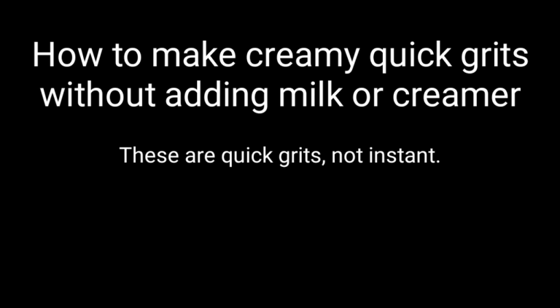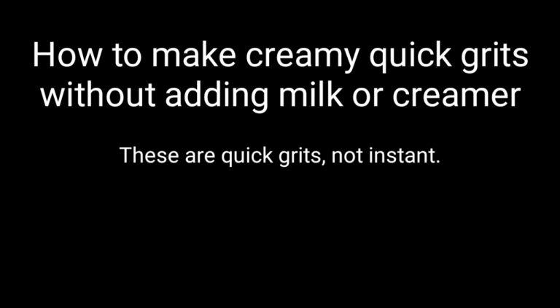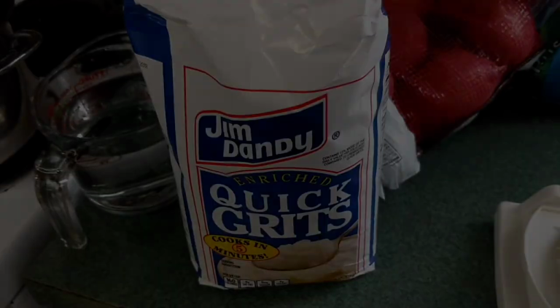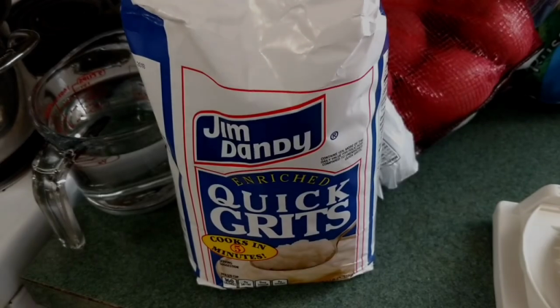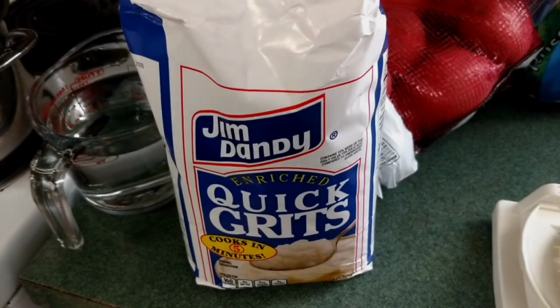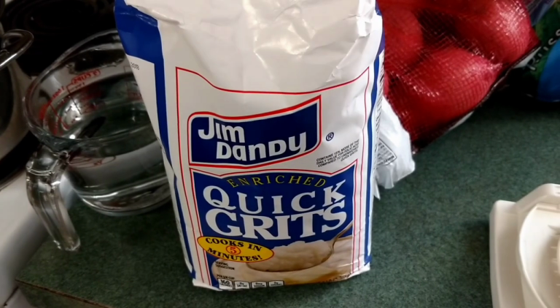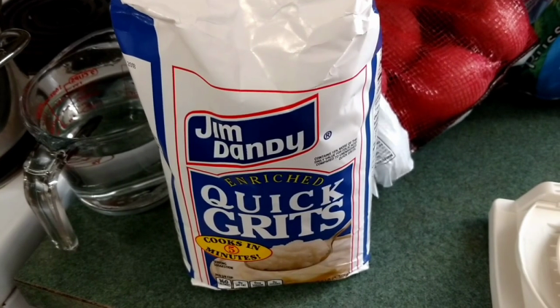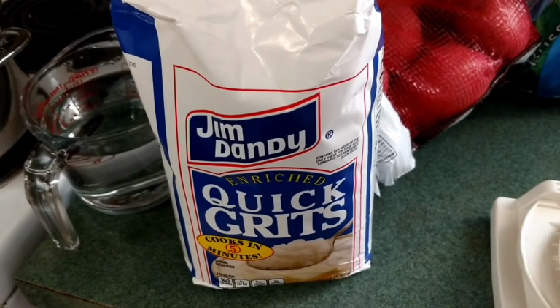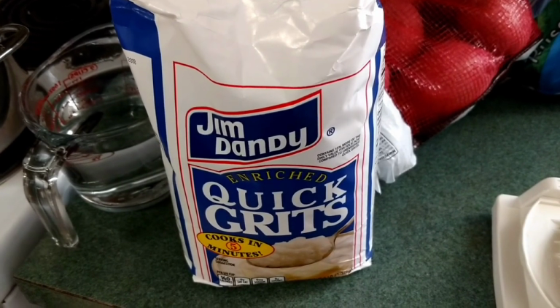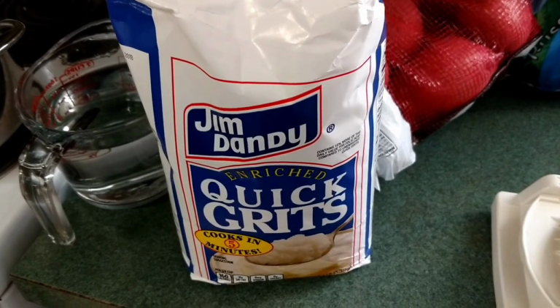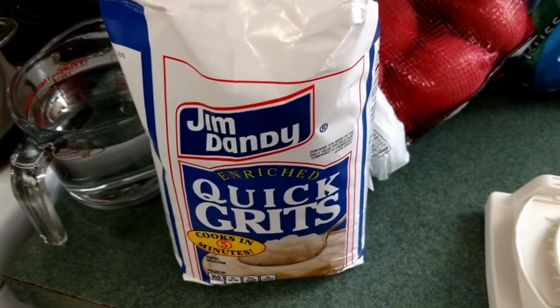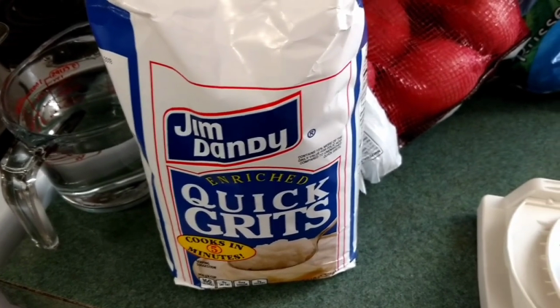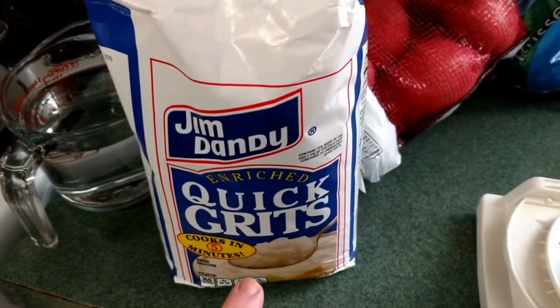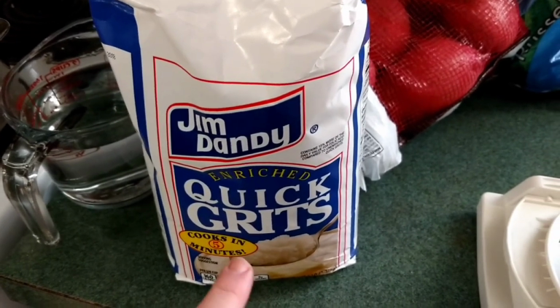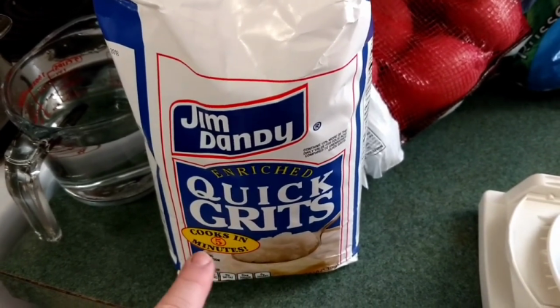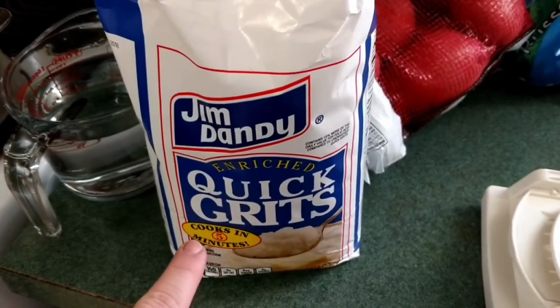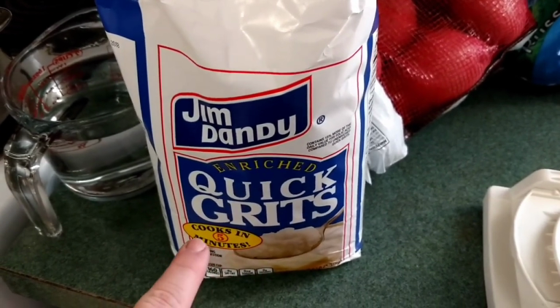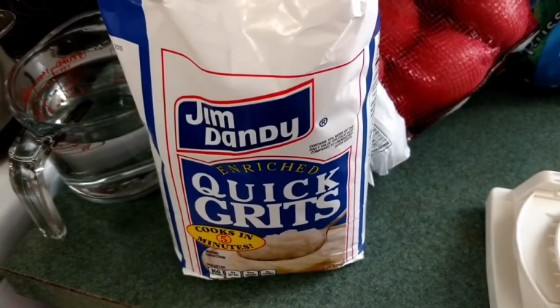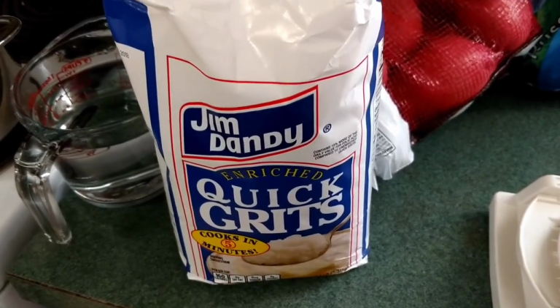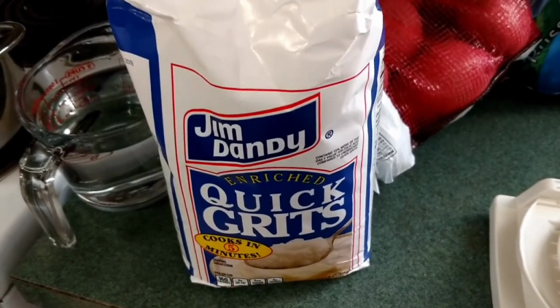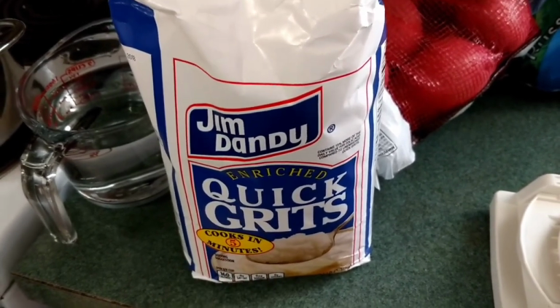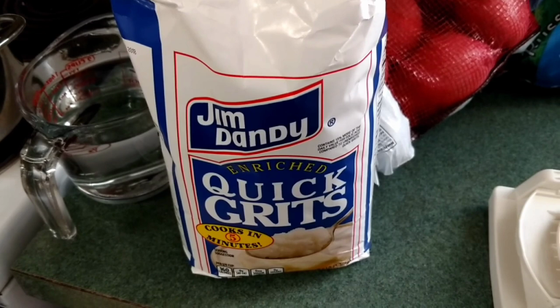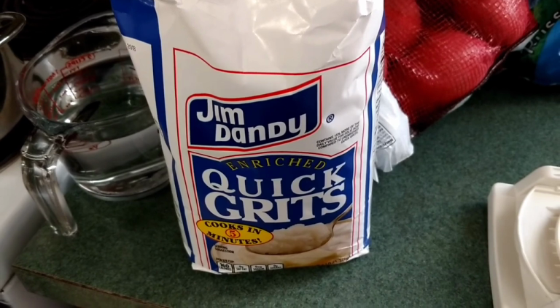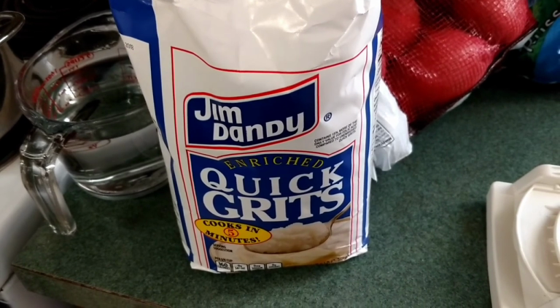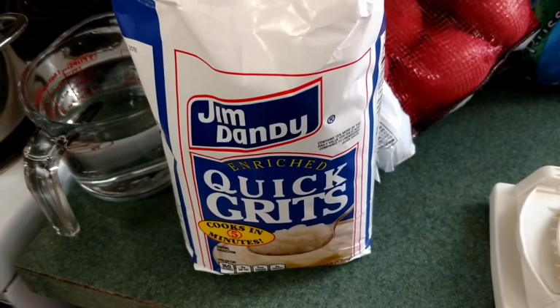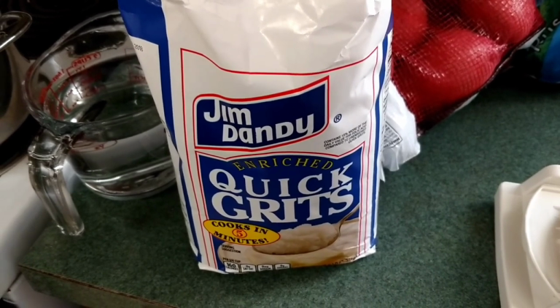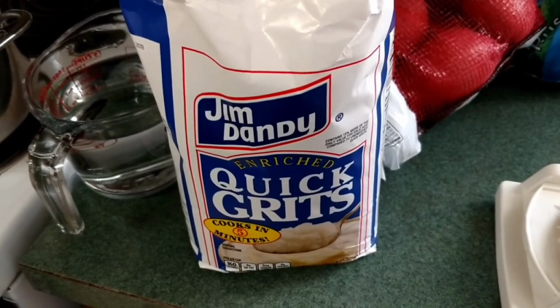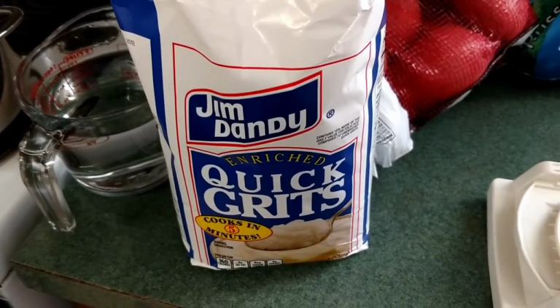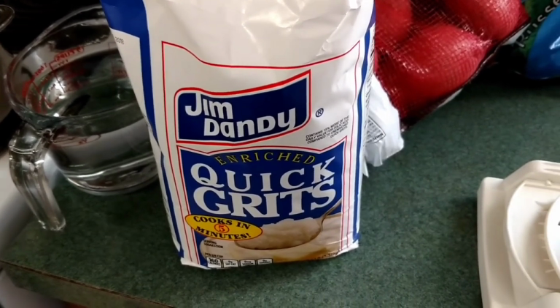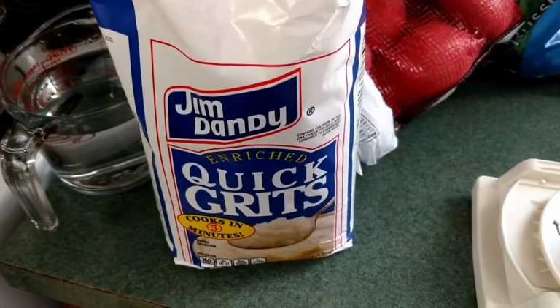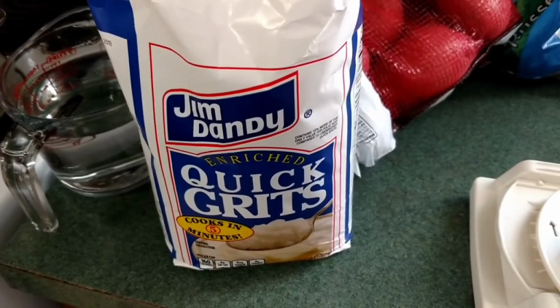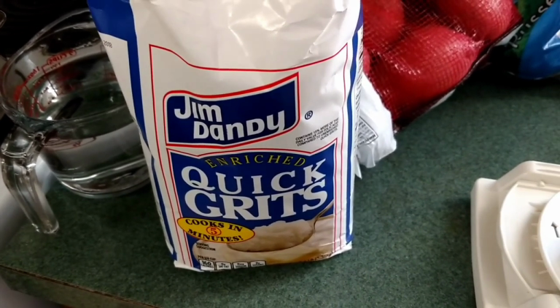We are going to show you how to make quick grits — Jim Dandy quick grits, cooked in 5 minutes.